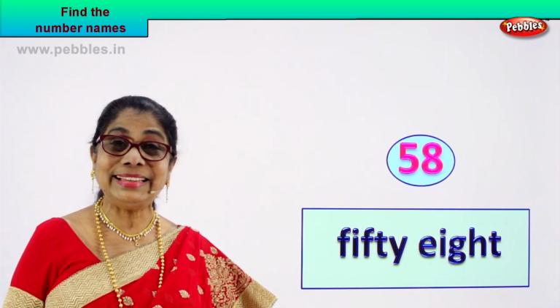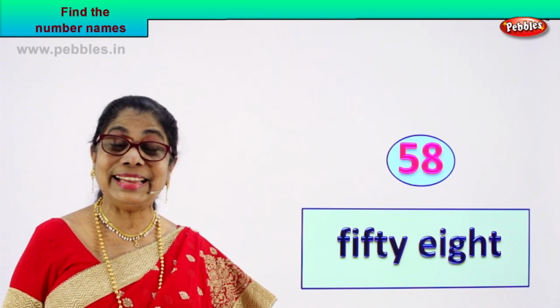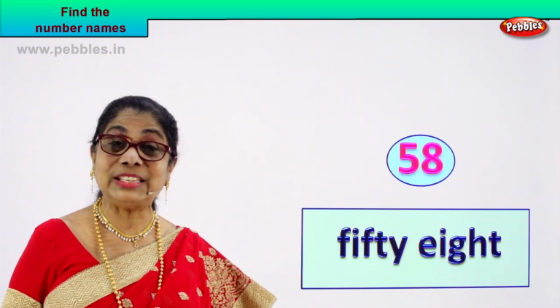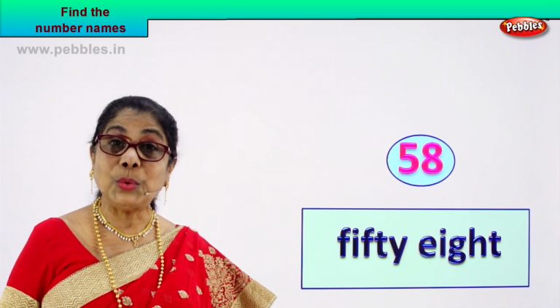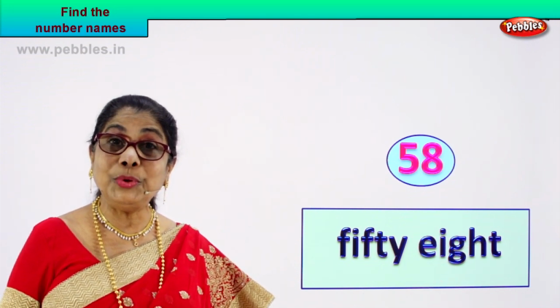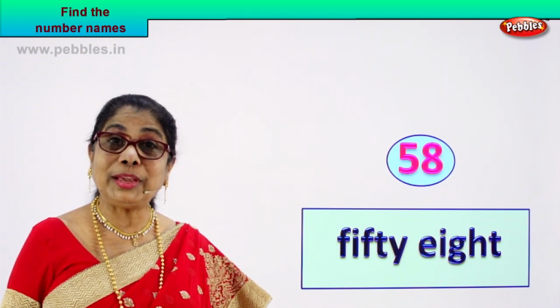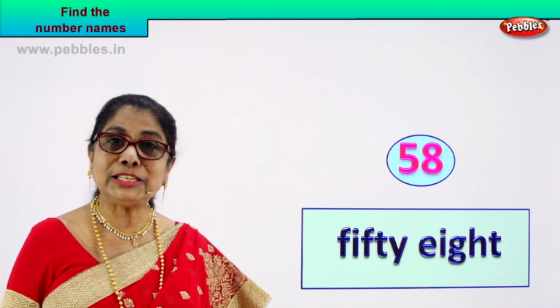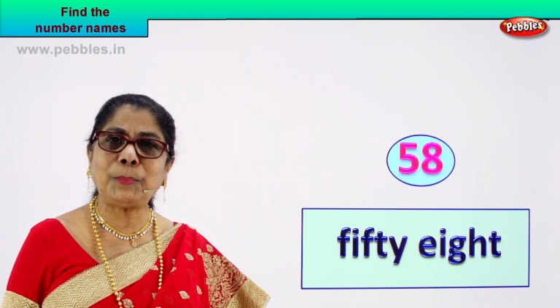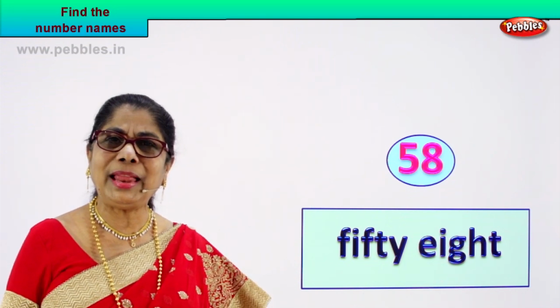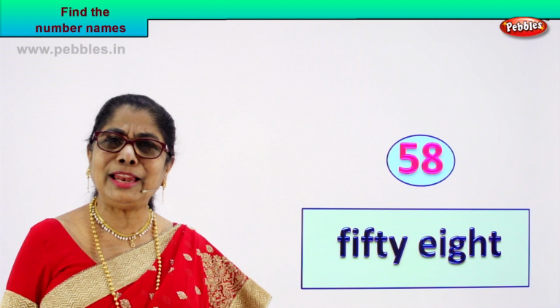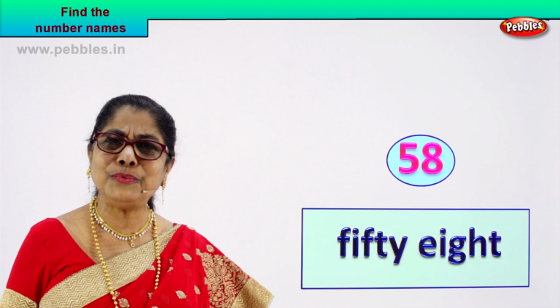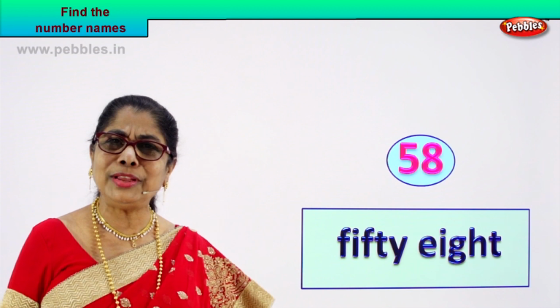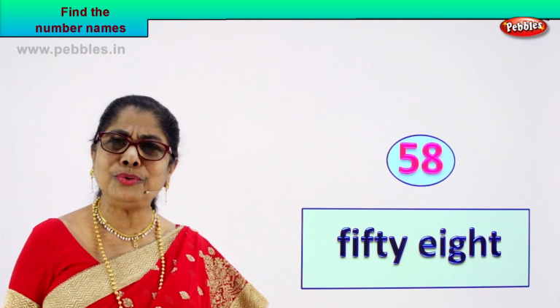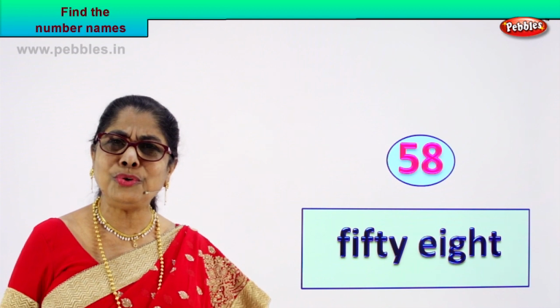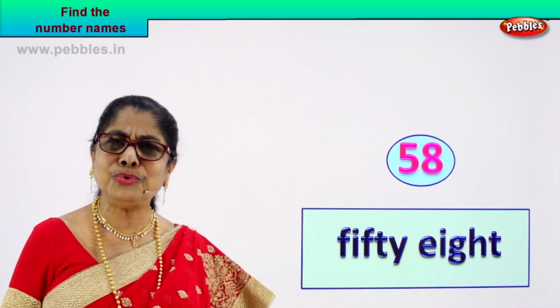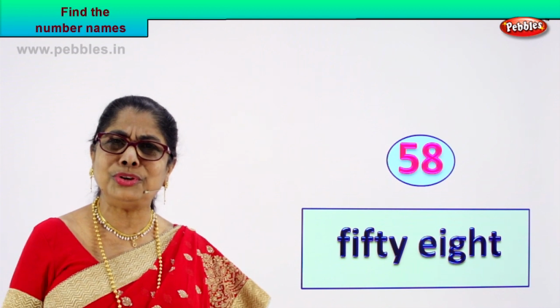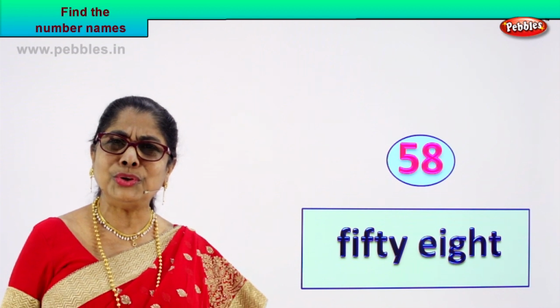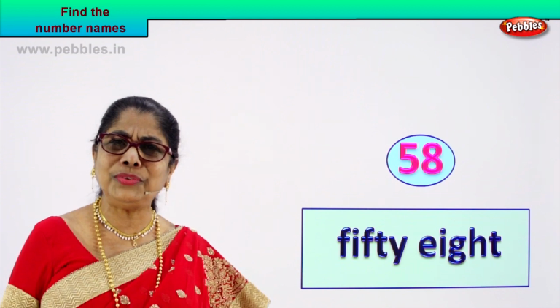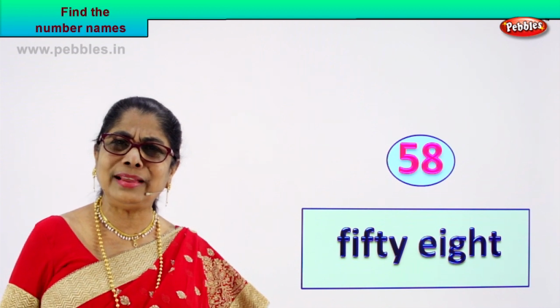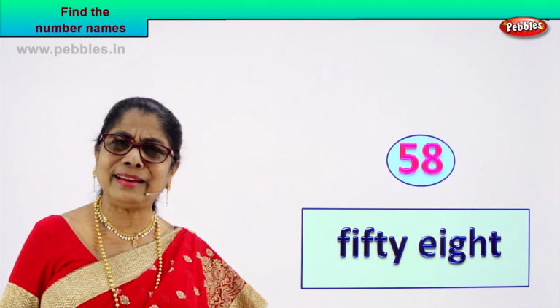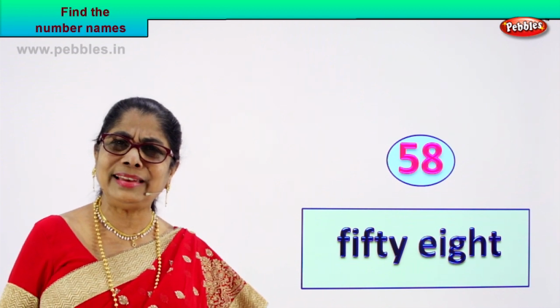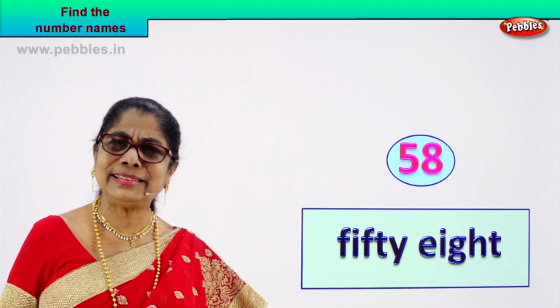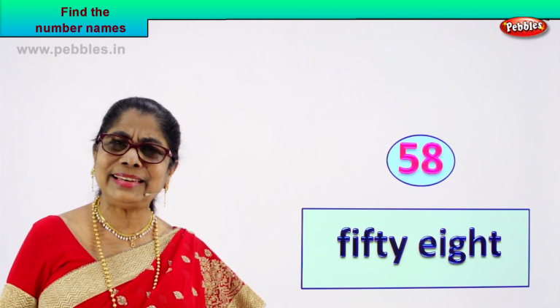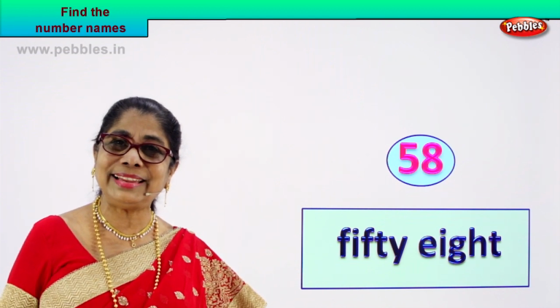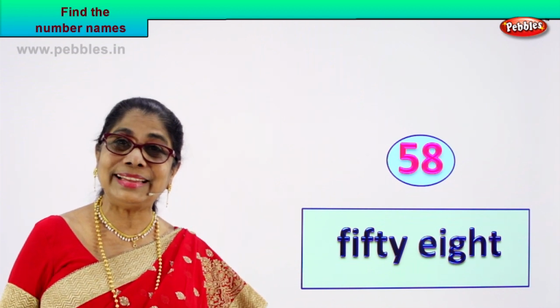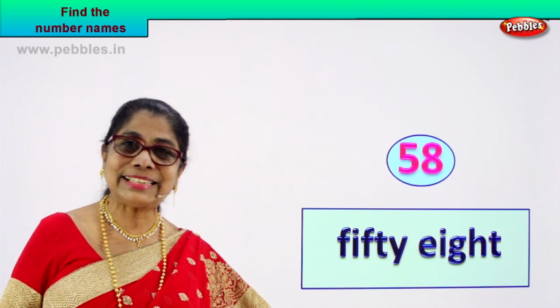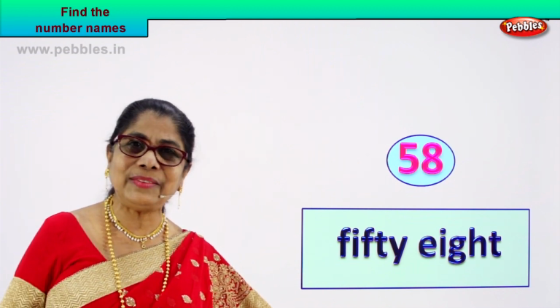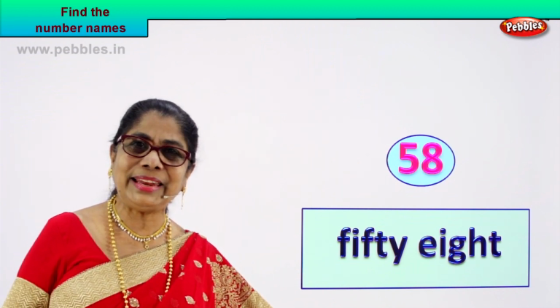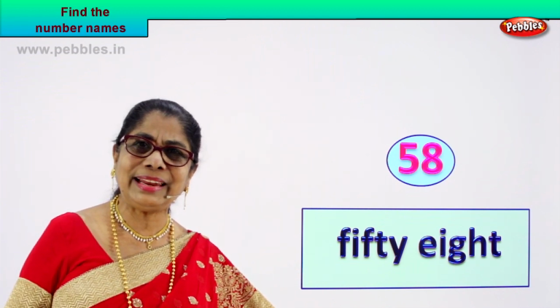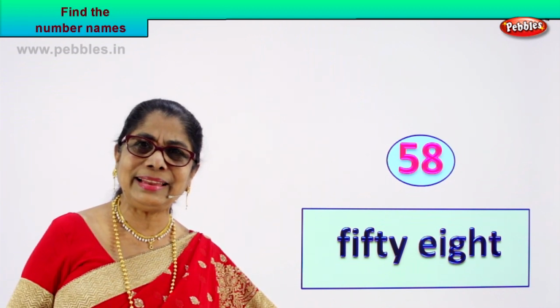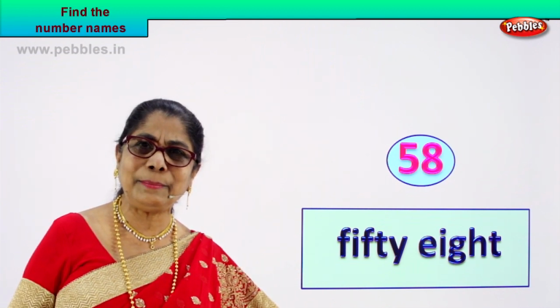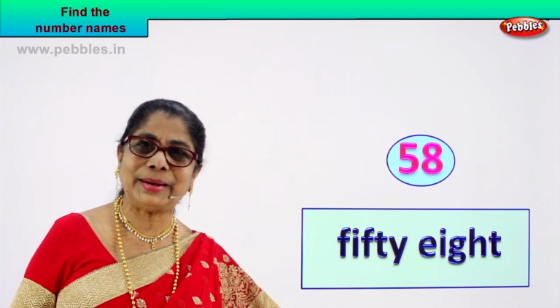Yes. When you can spell, you feel good — you feel great, isn't it? Shall we take another number?